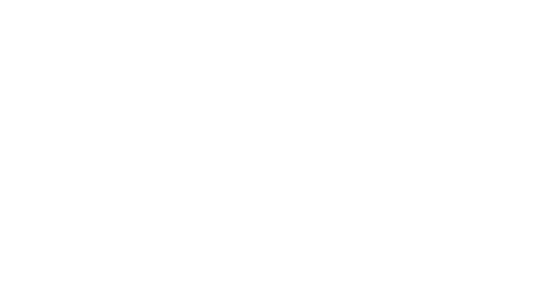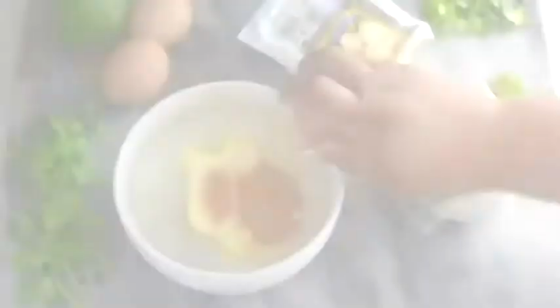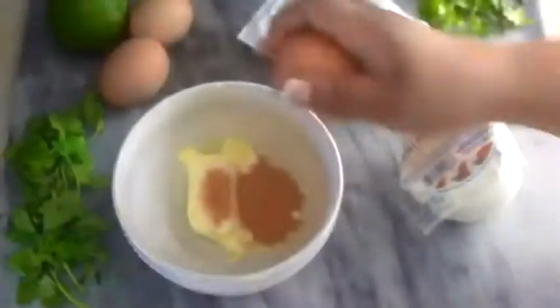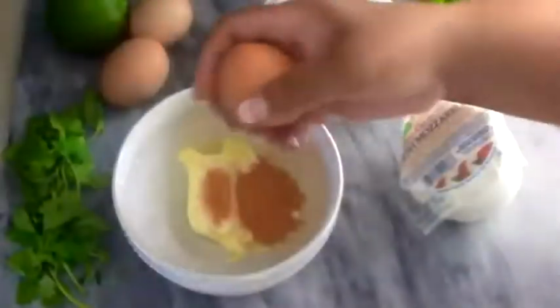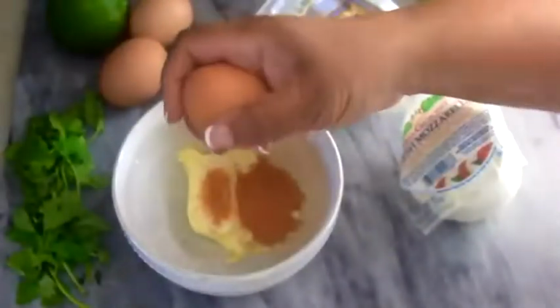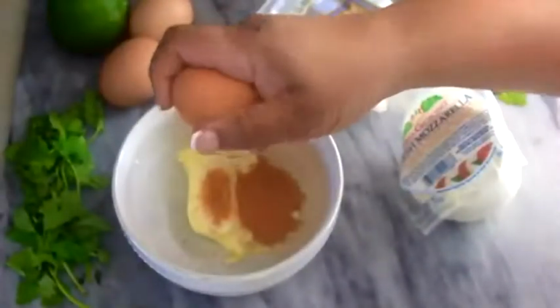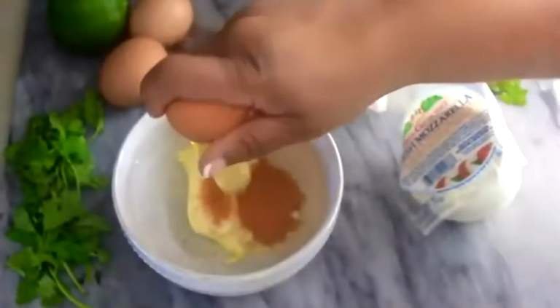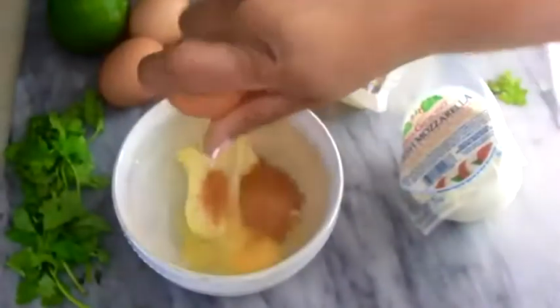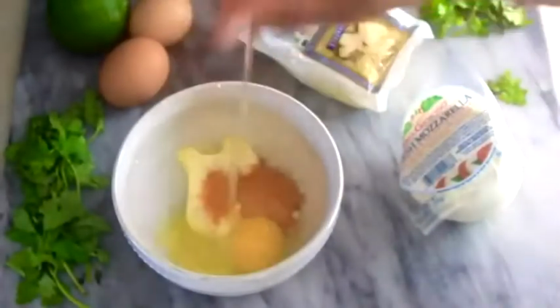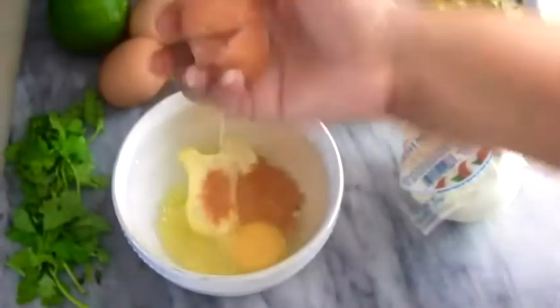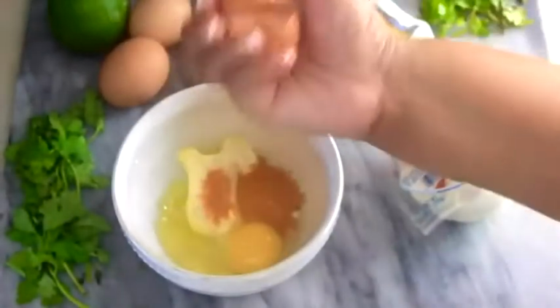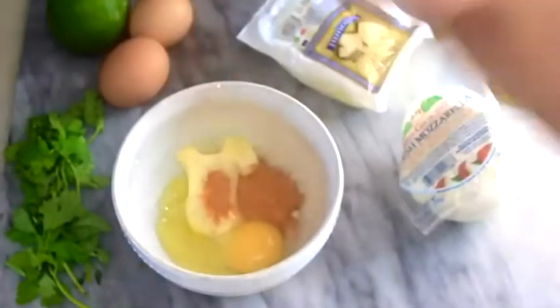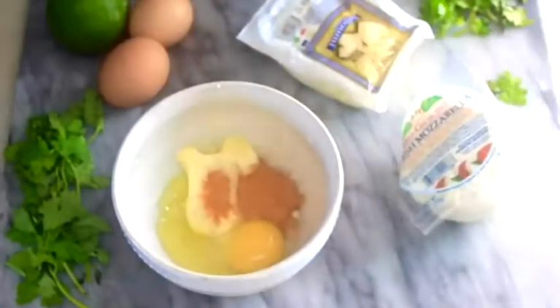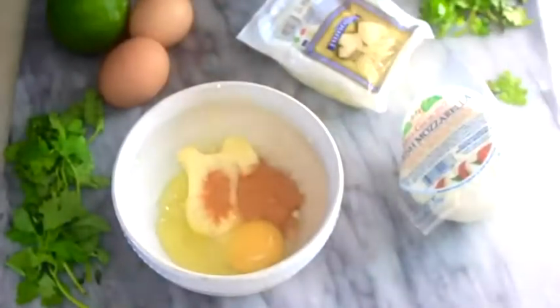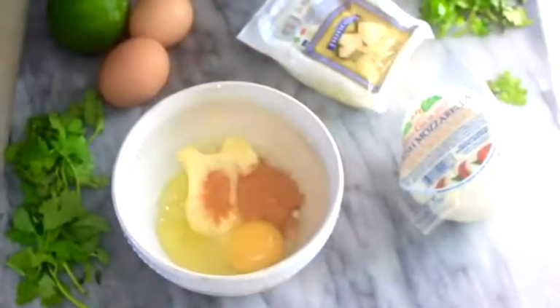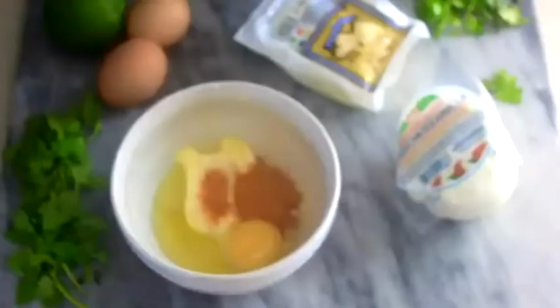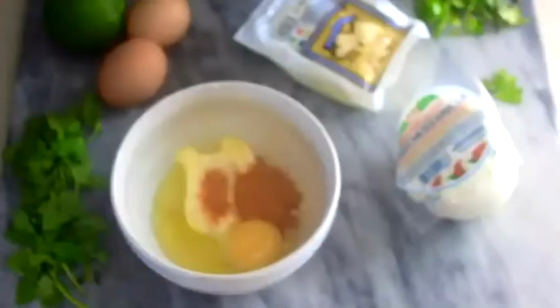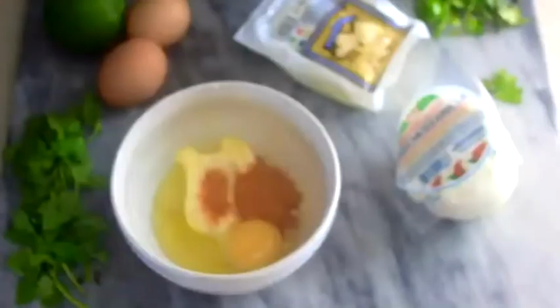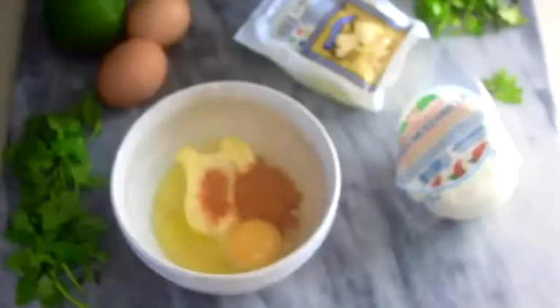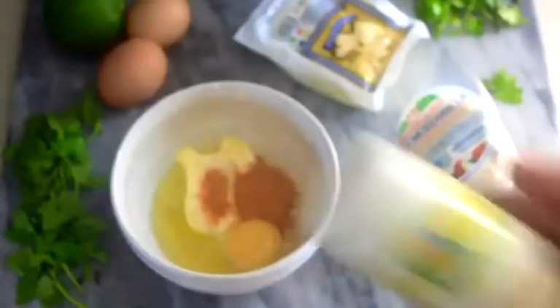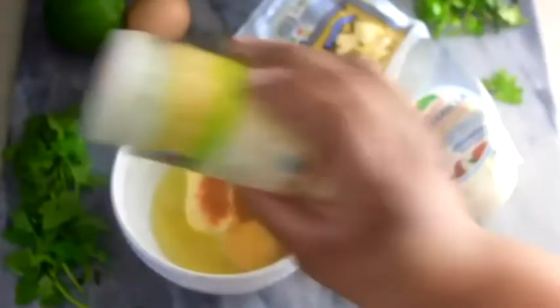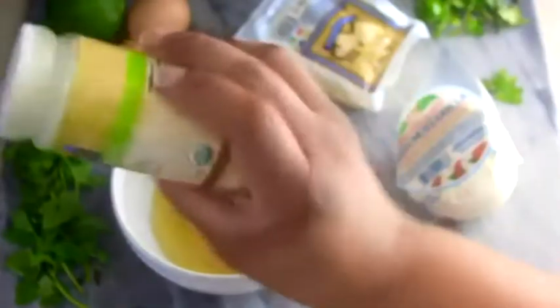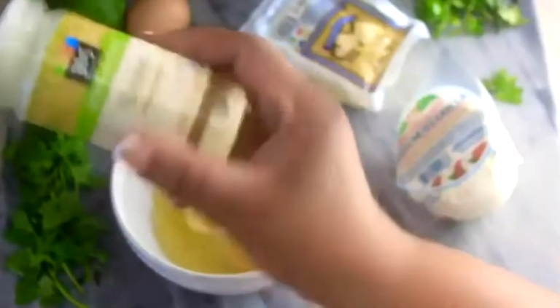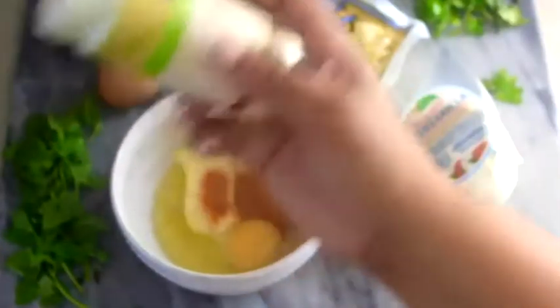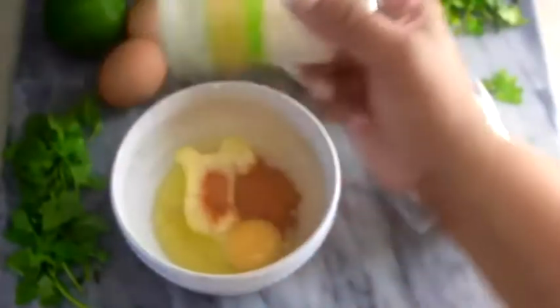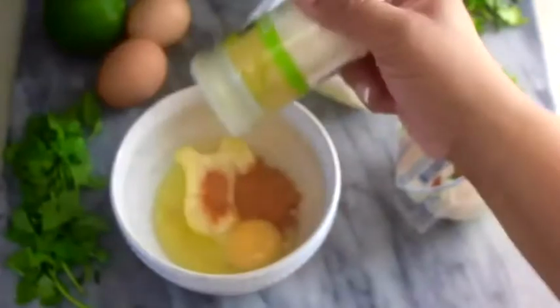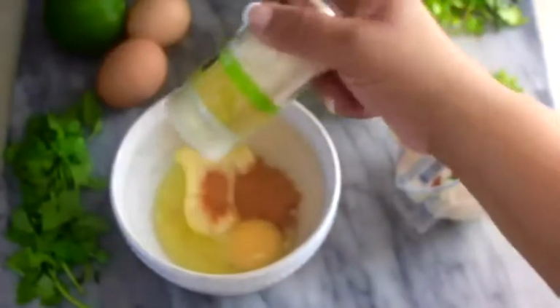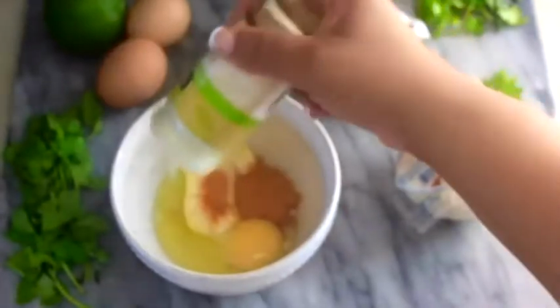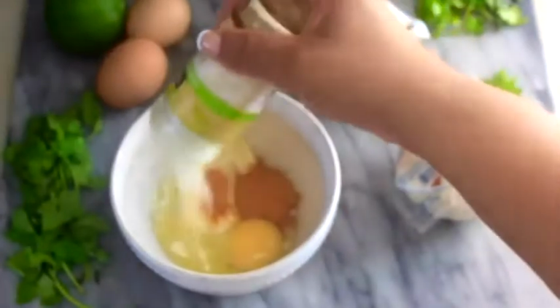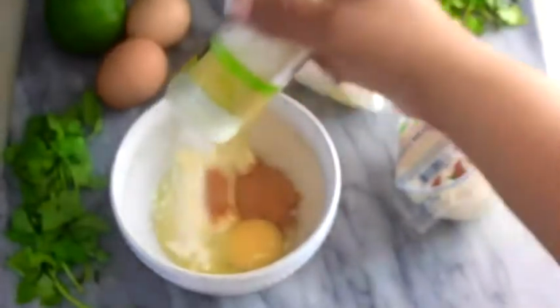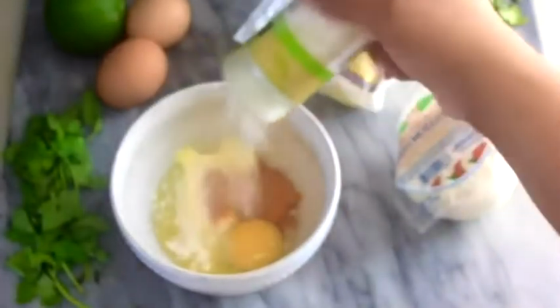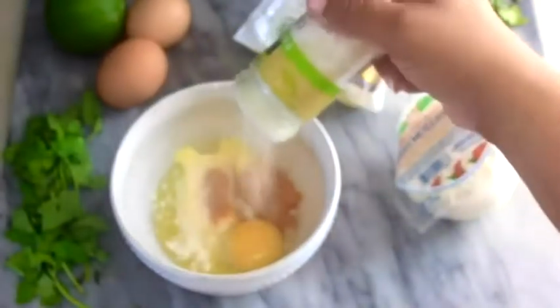I then added about a teaspoon of purple onion to the wet mix, gave it a good whisk, and set it aside.